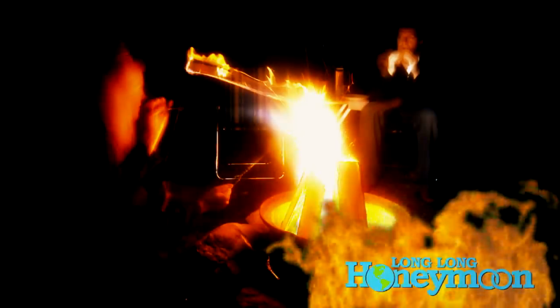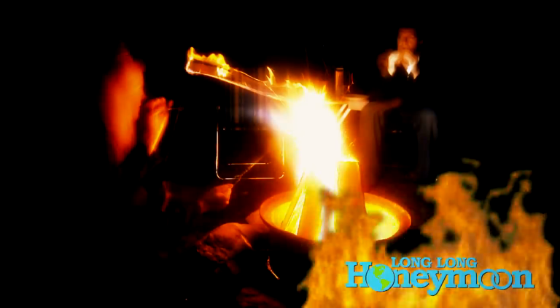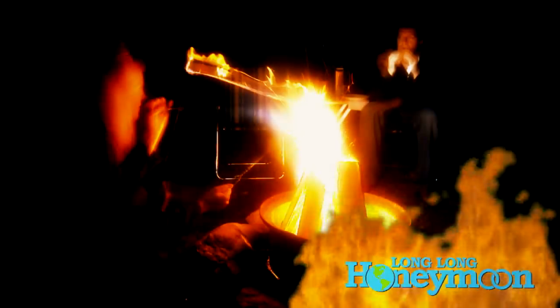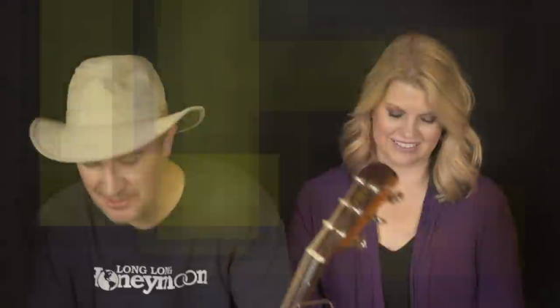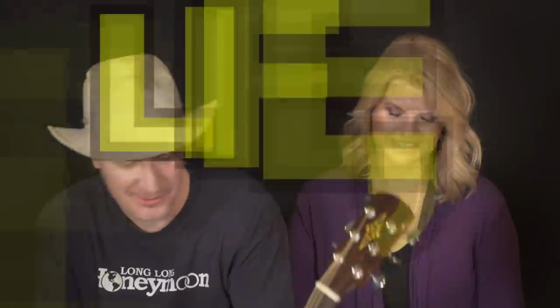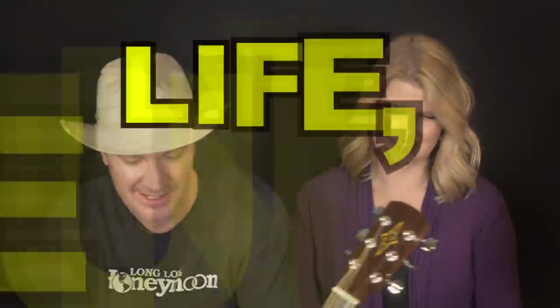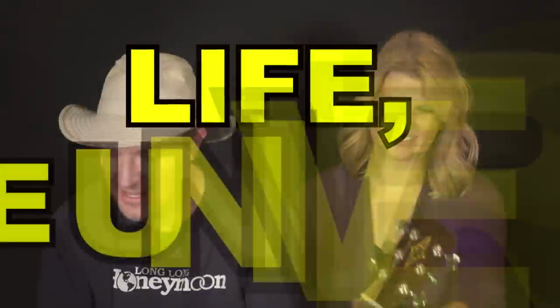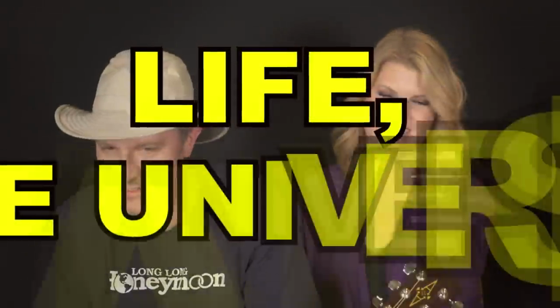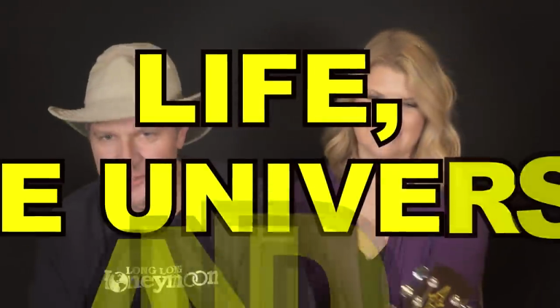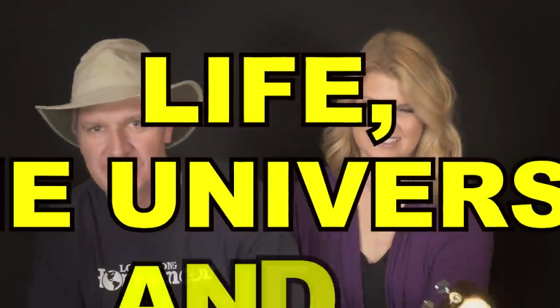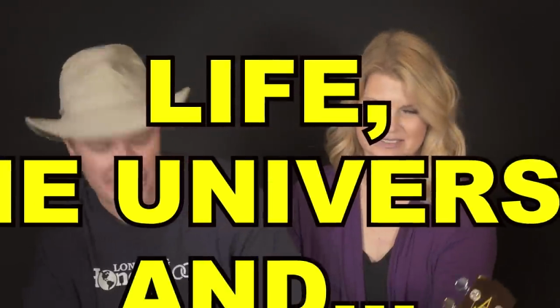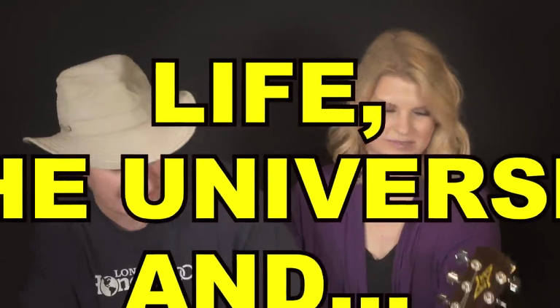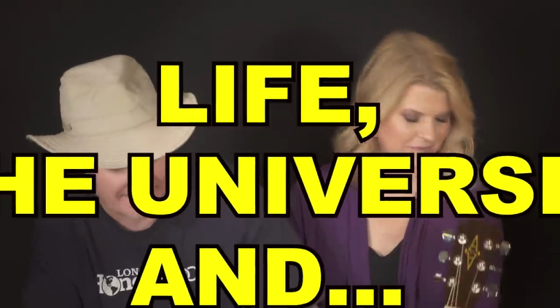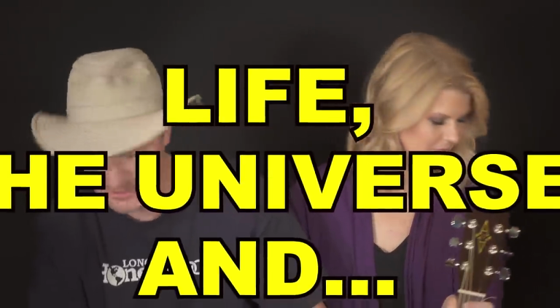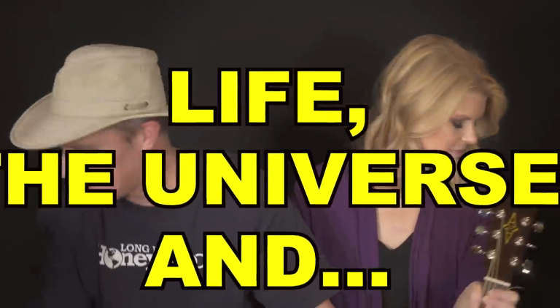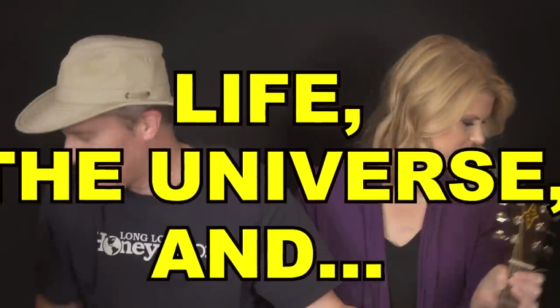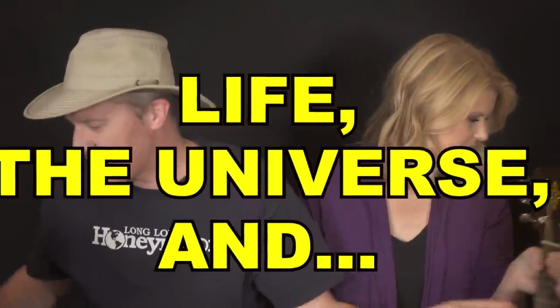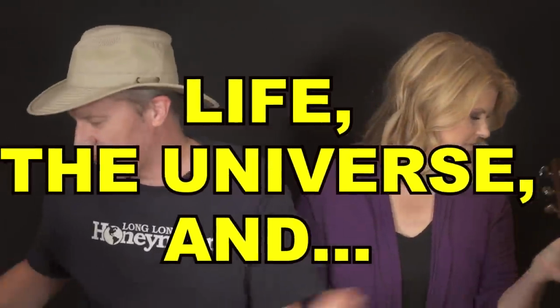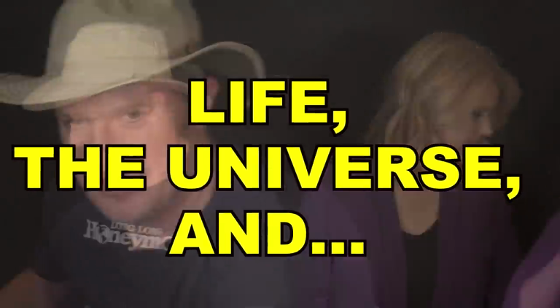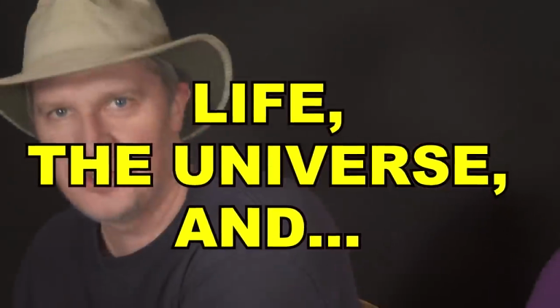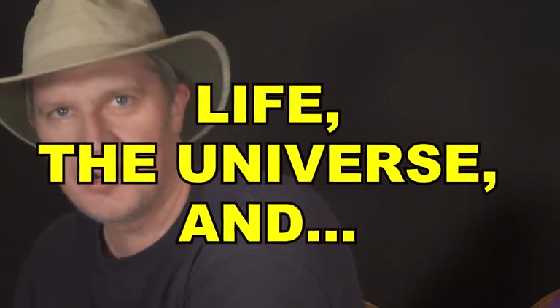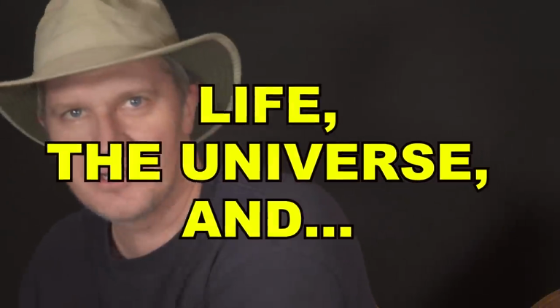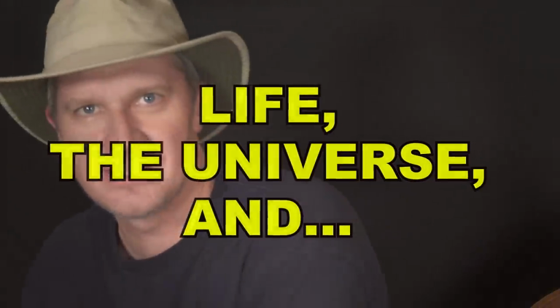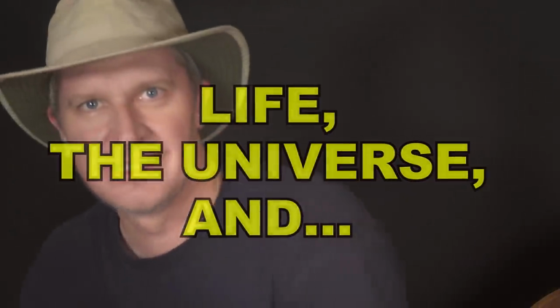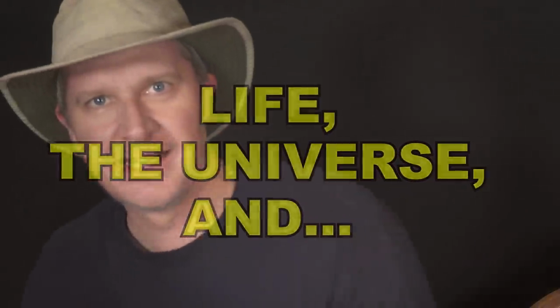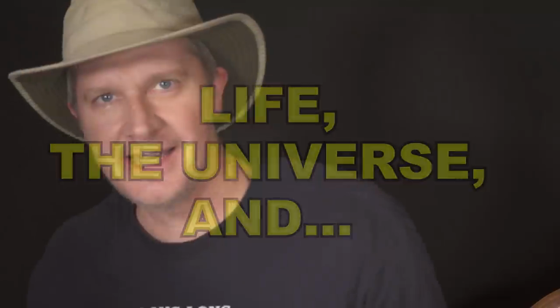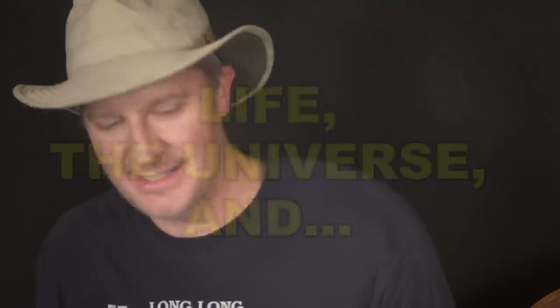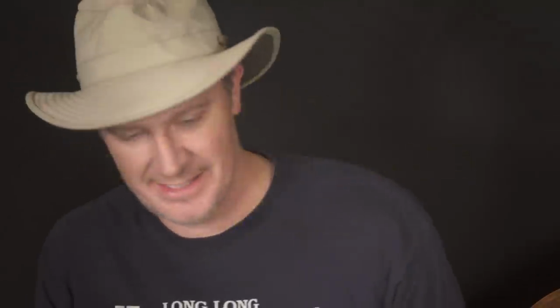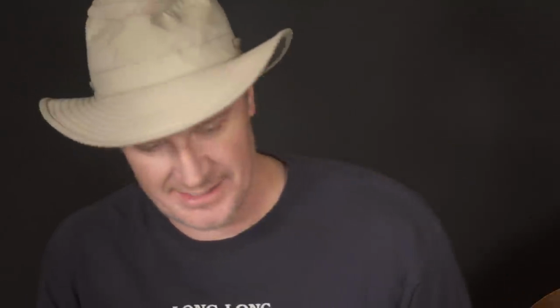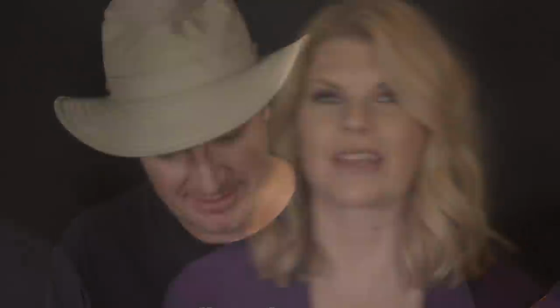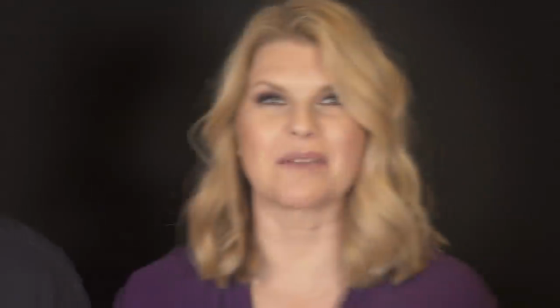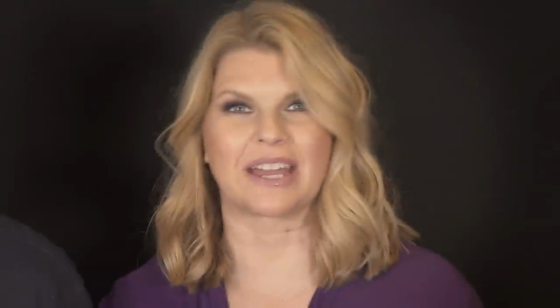Welcome to Campfy Question, where we answer your questions about life, the universe, and camping!